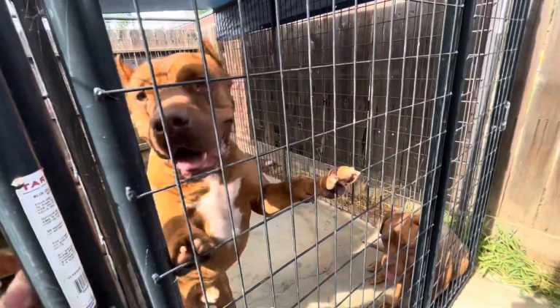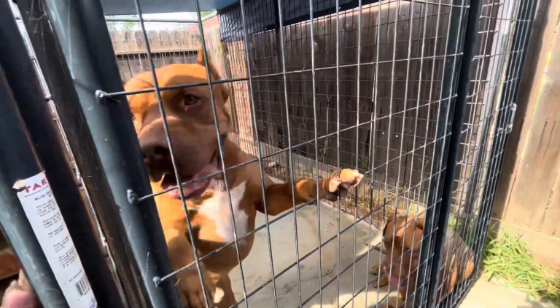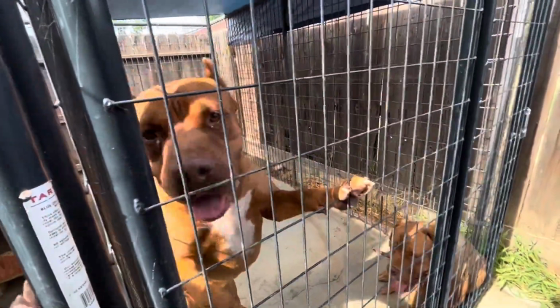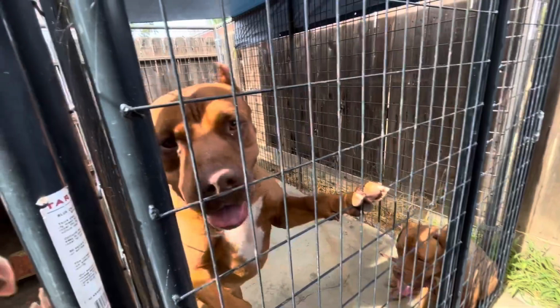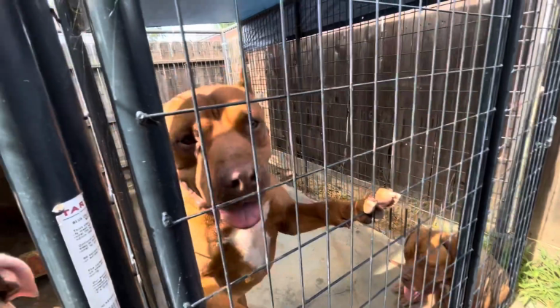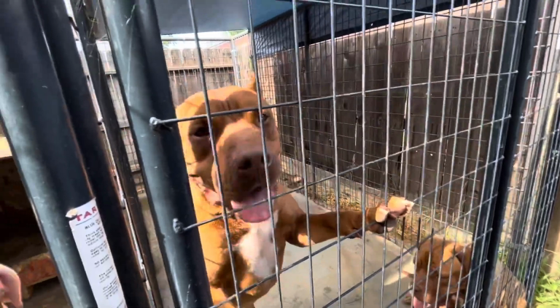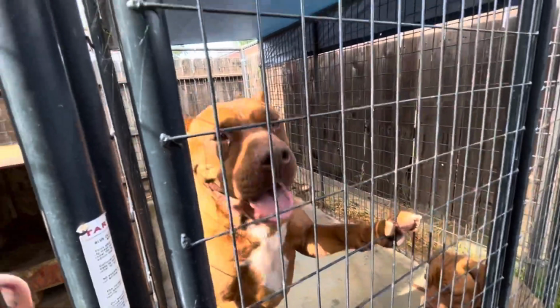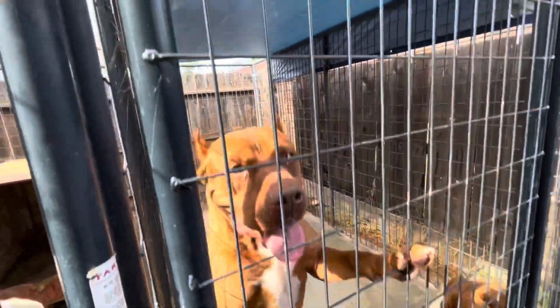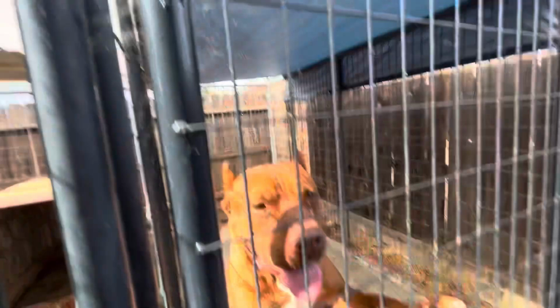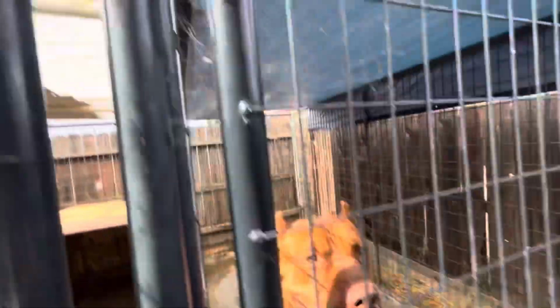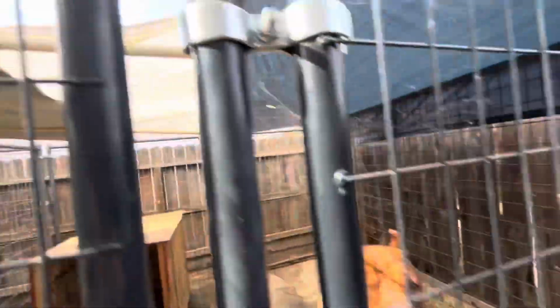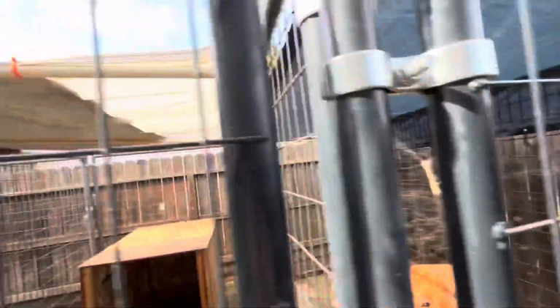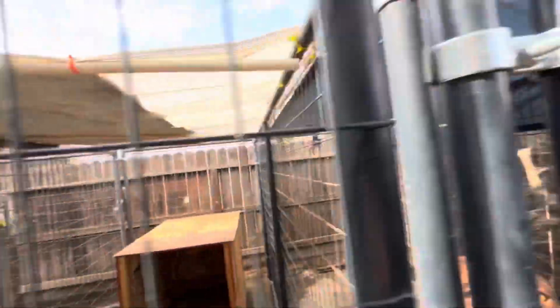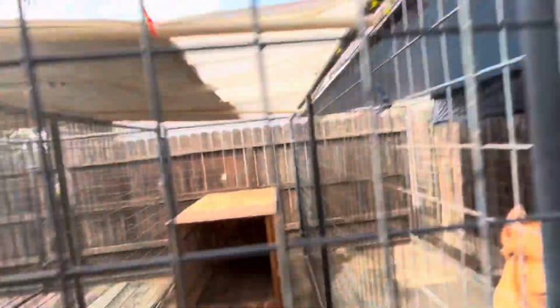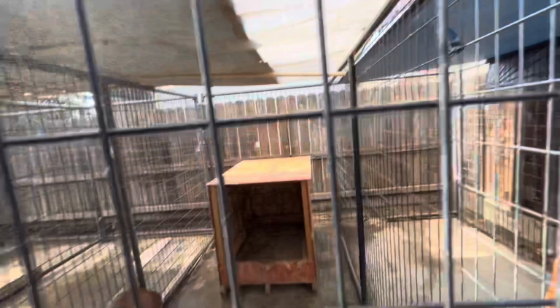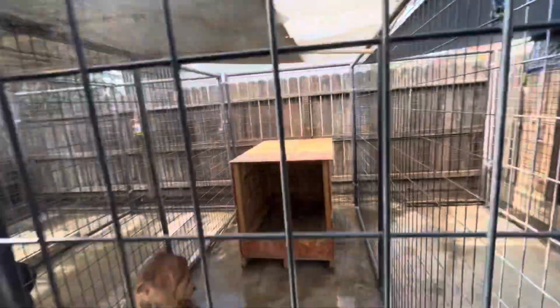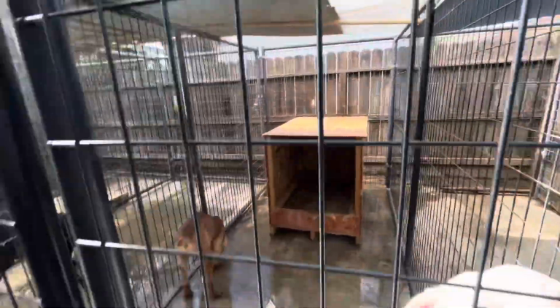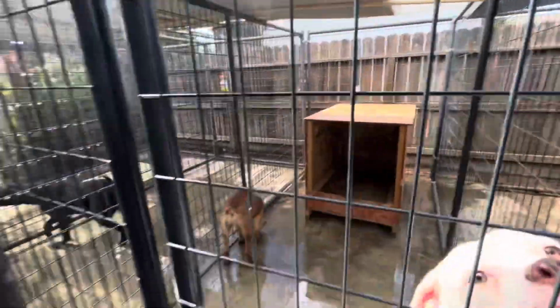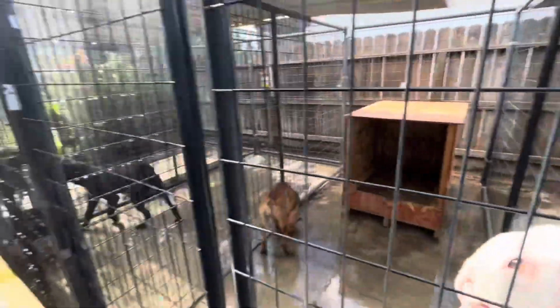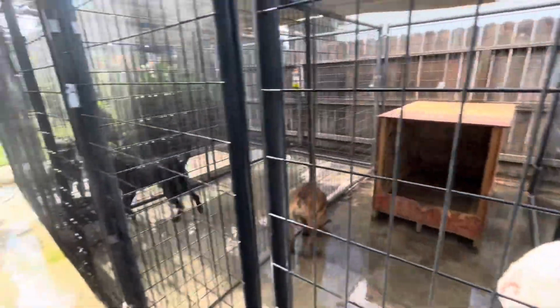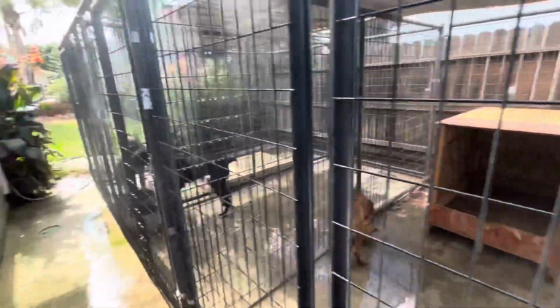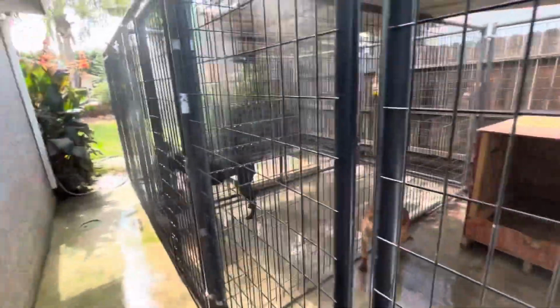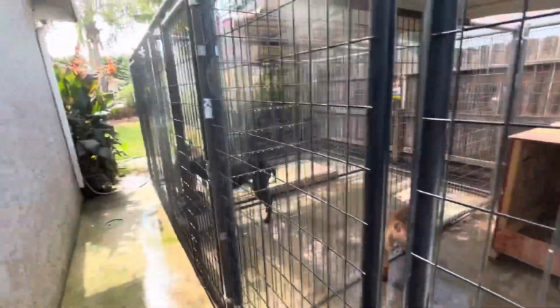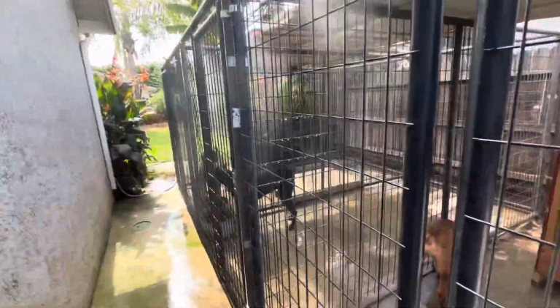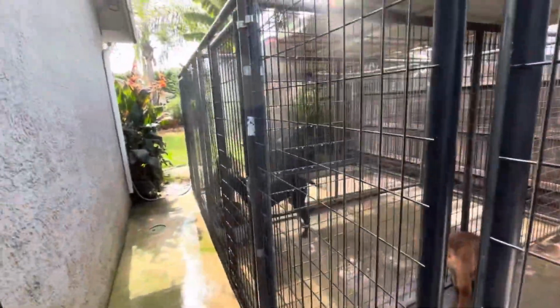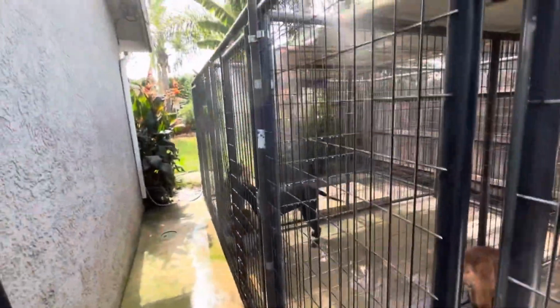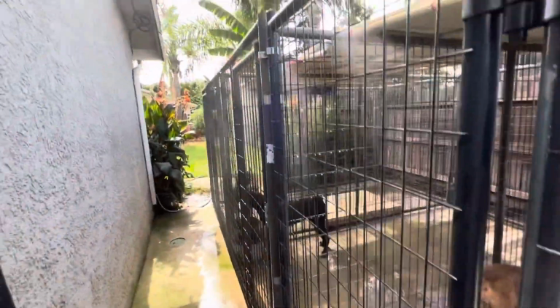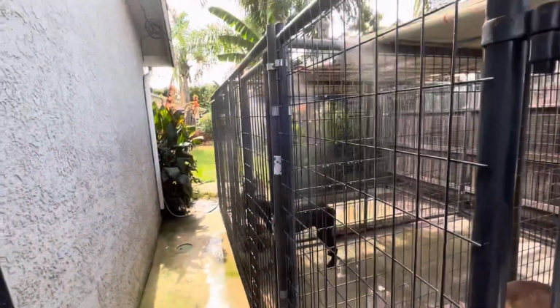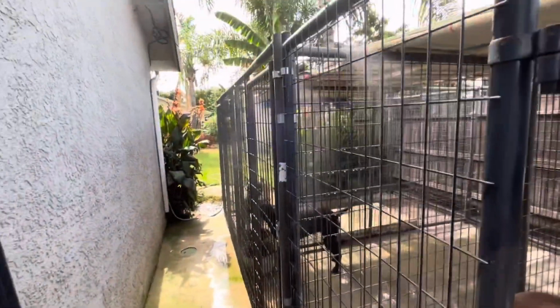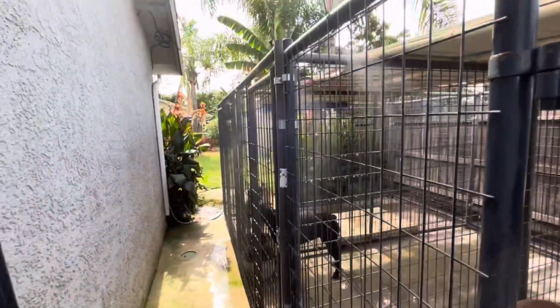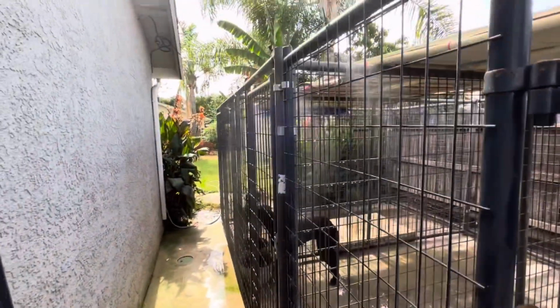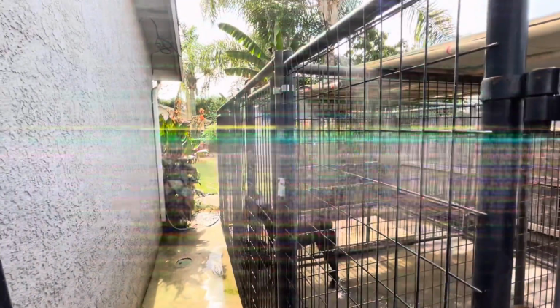Yeah, I just thought I'd show you a little quick video of how I keep my dogs cool this summer.